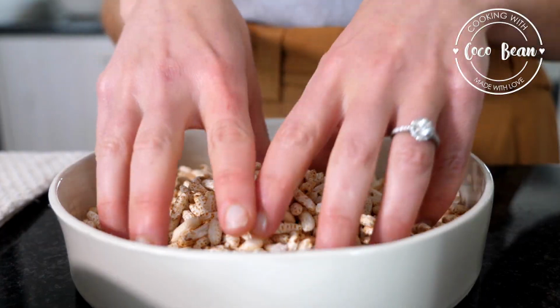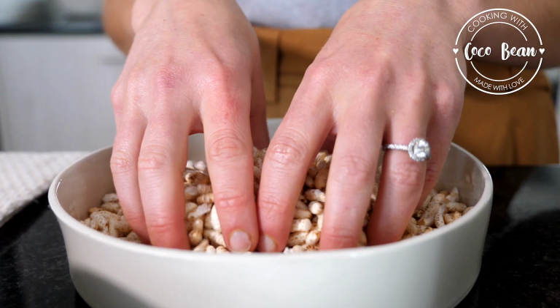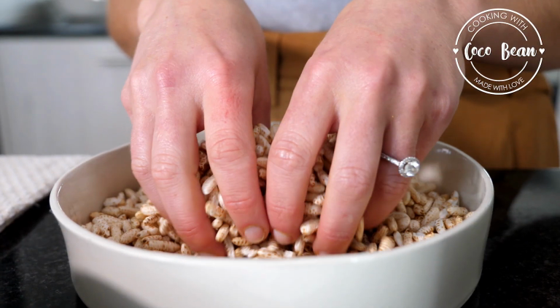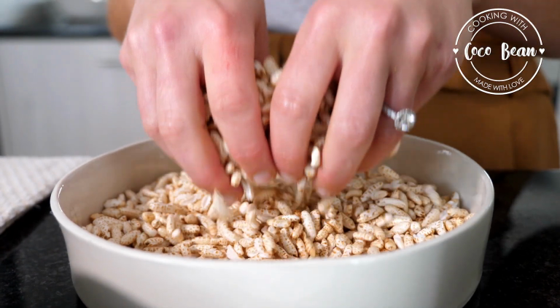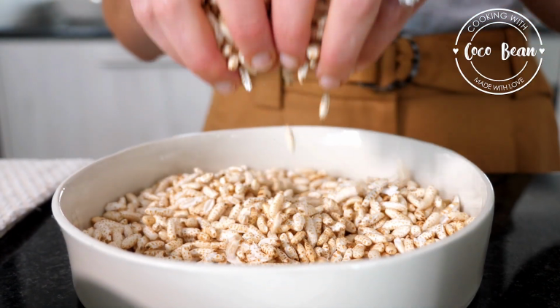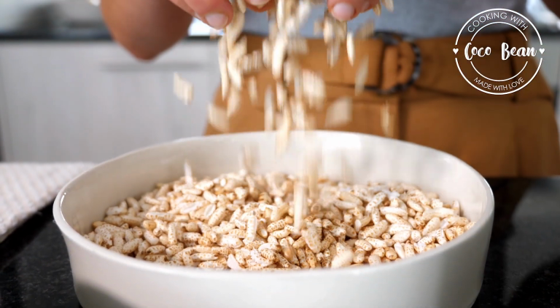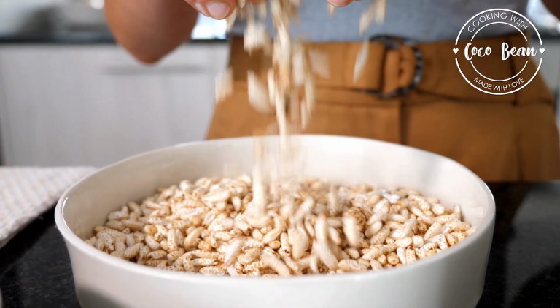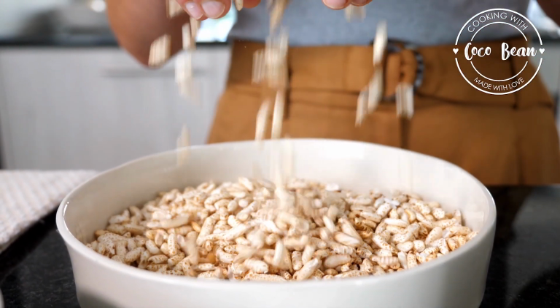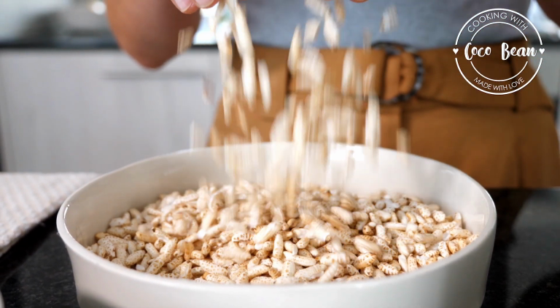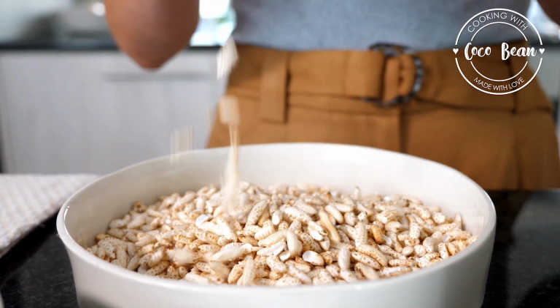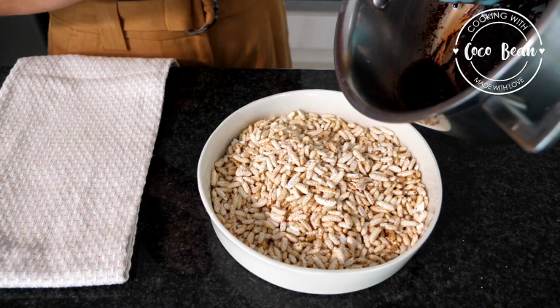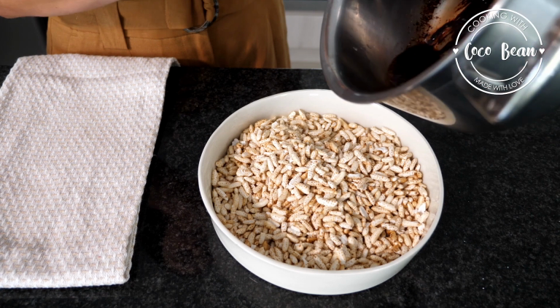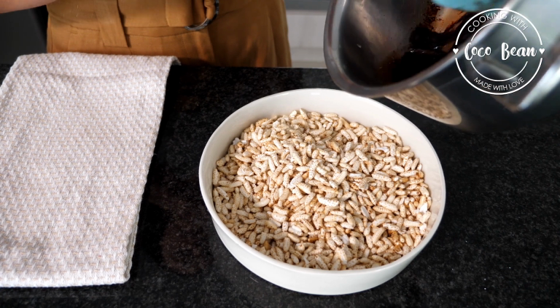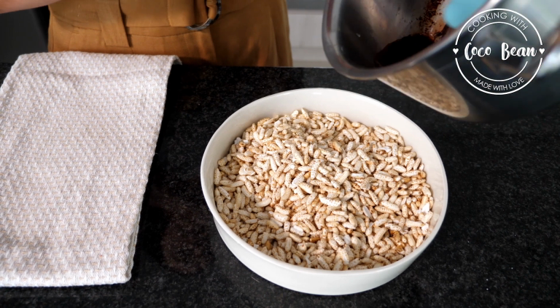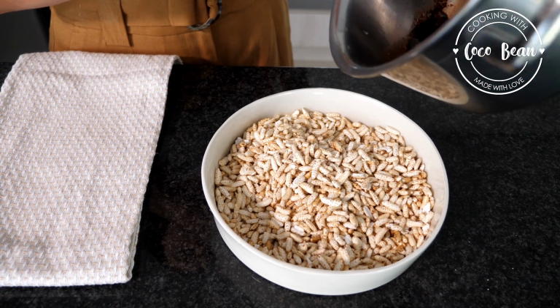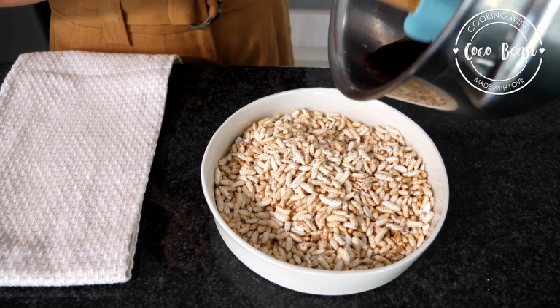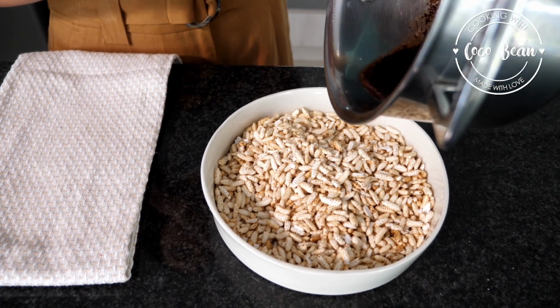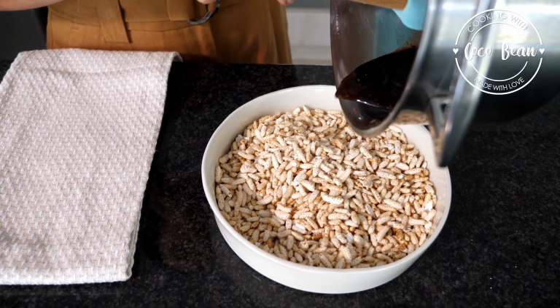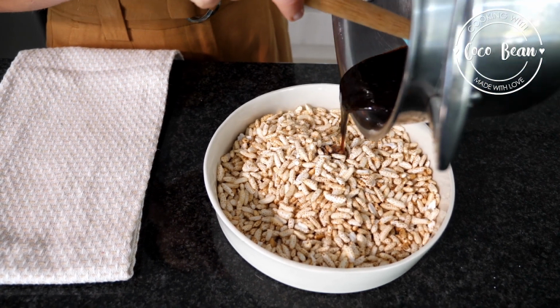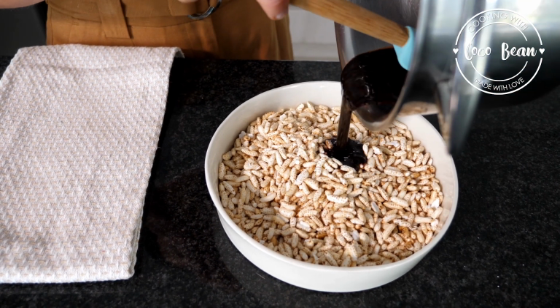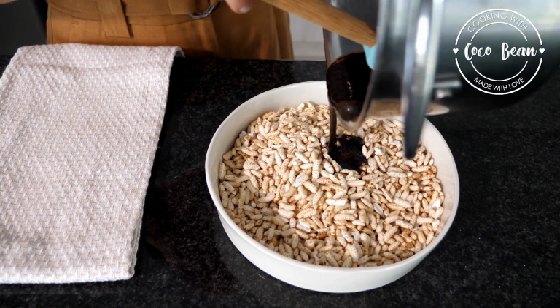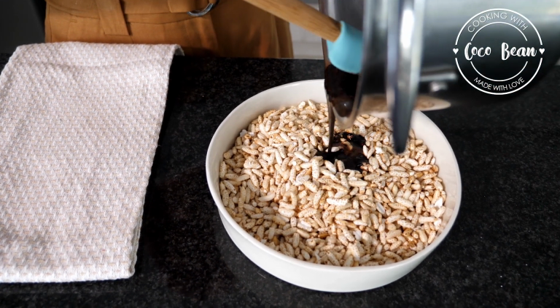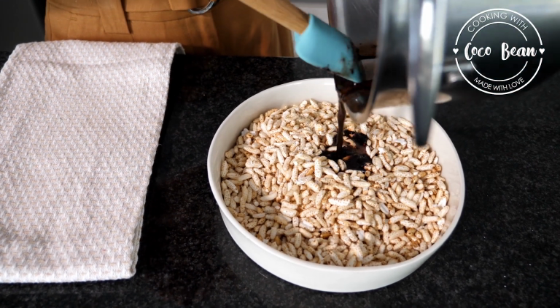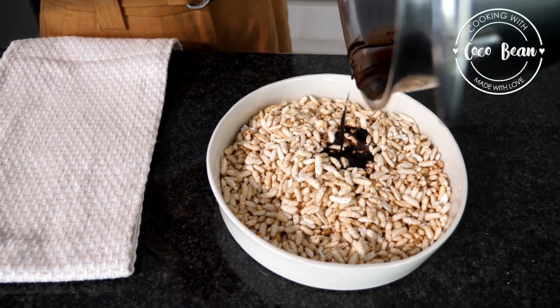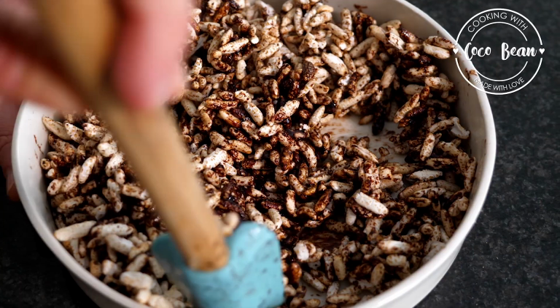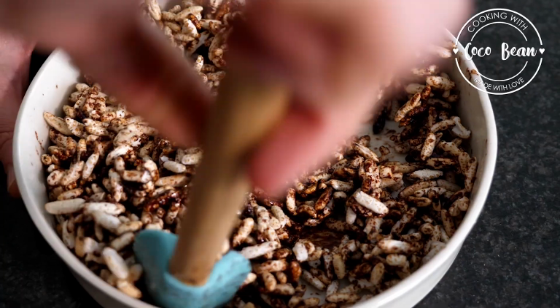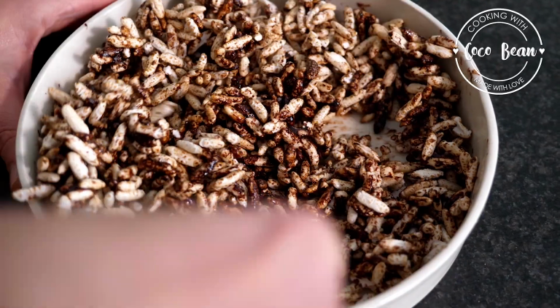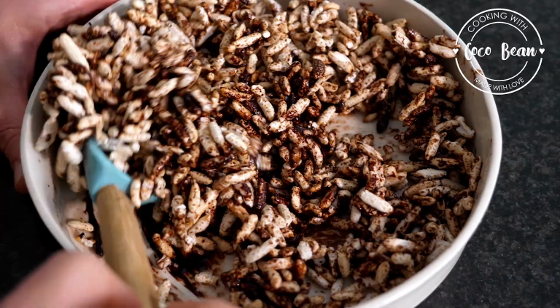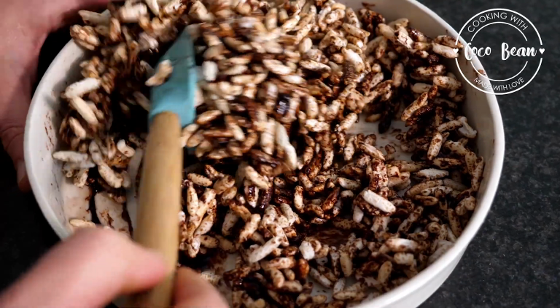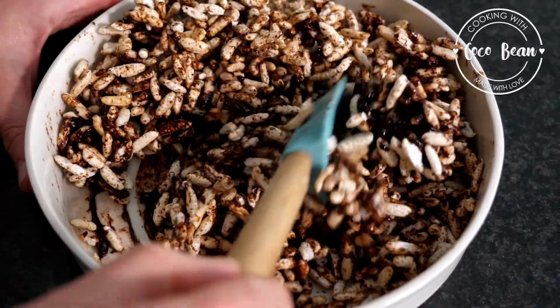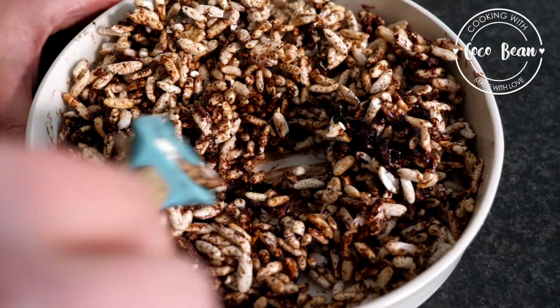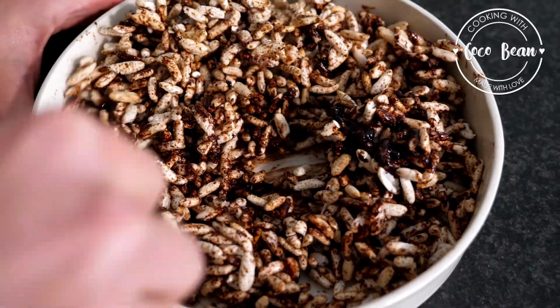Pour the puffed rice into a large mixing bowl. Pour the melted chocolate mixture over the puffed rice, stirring it until each grain is coated.